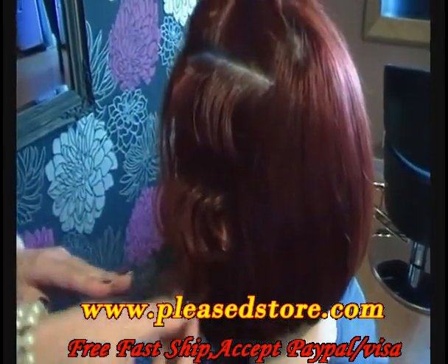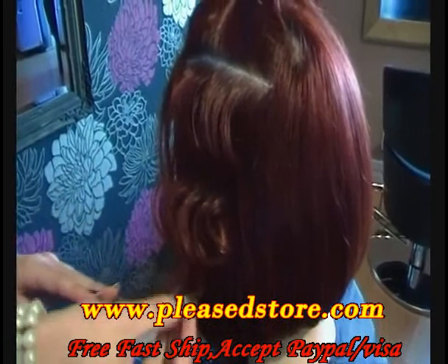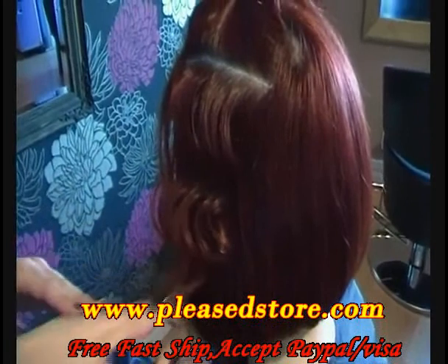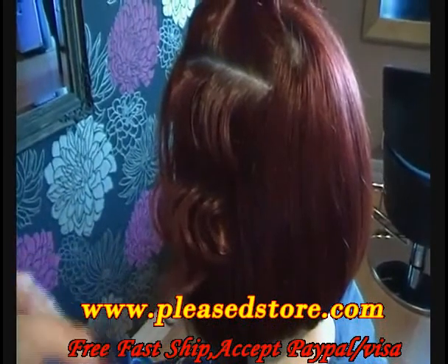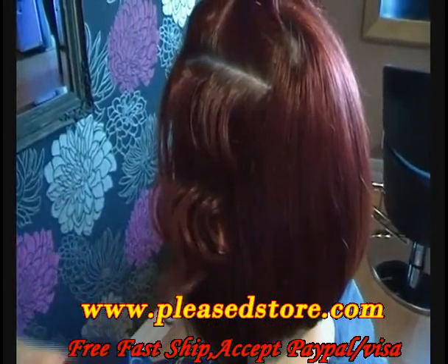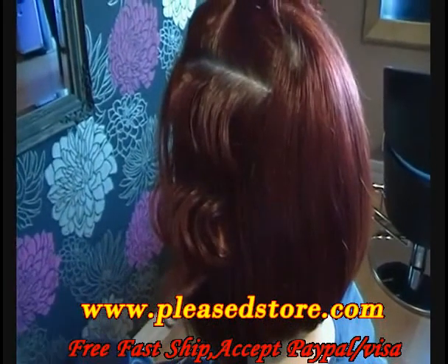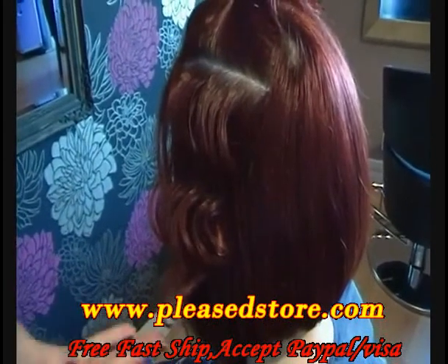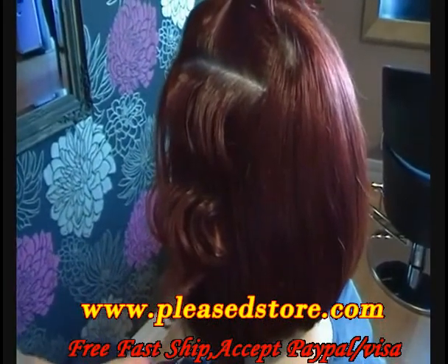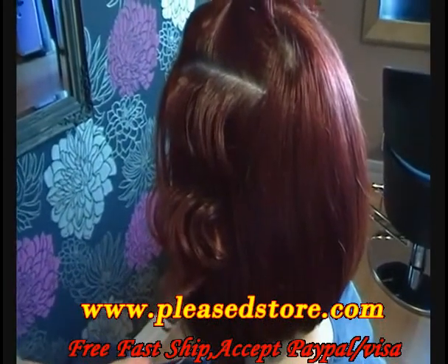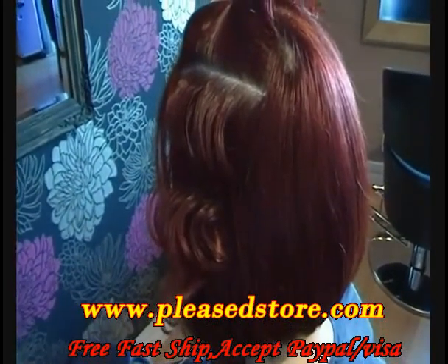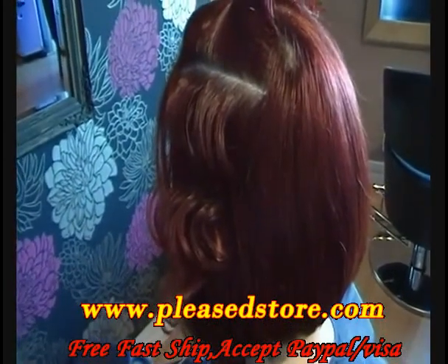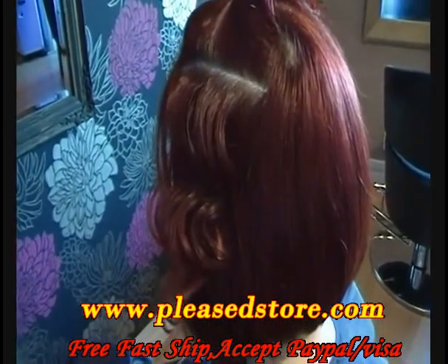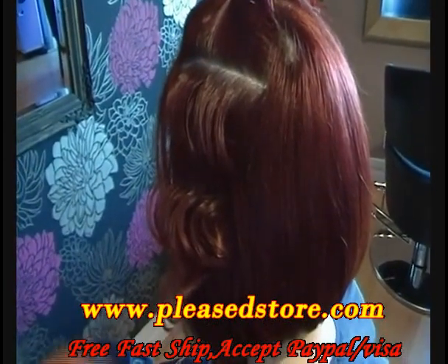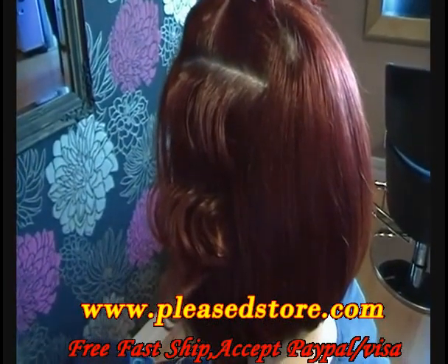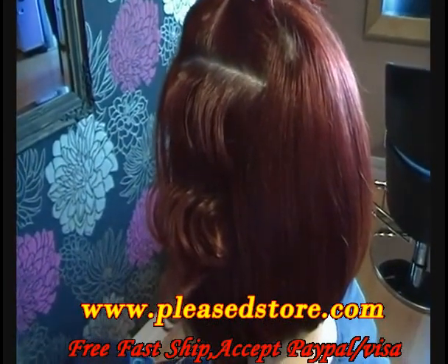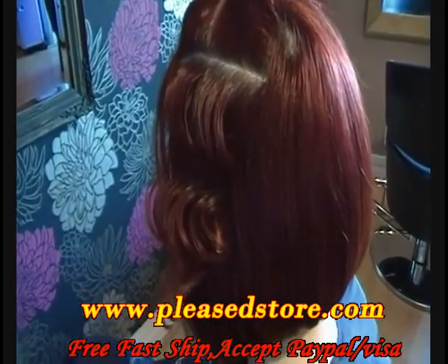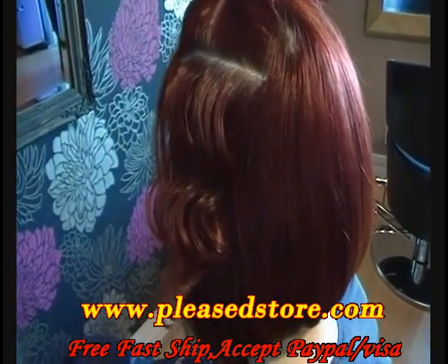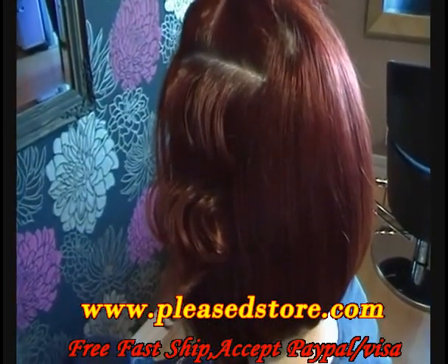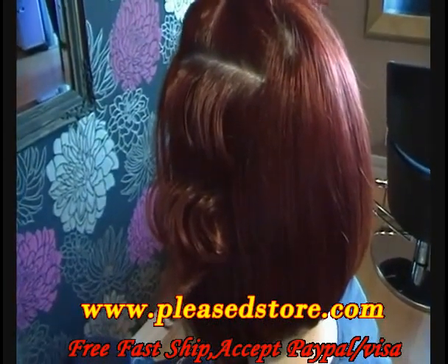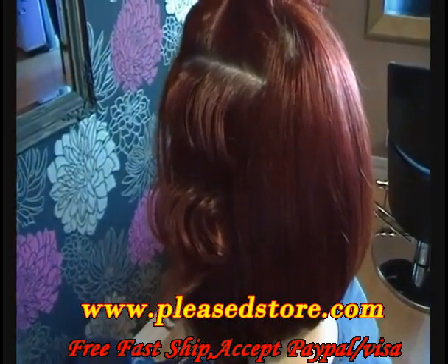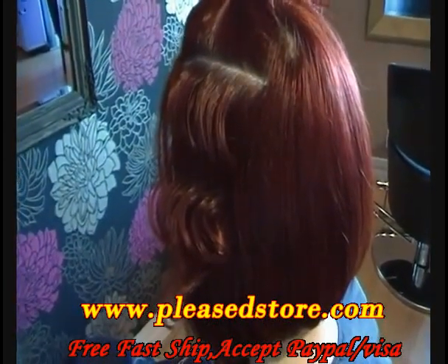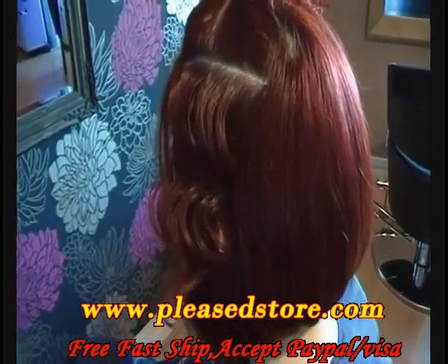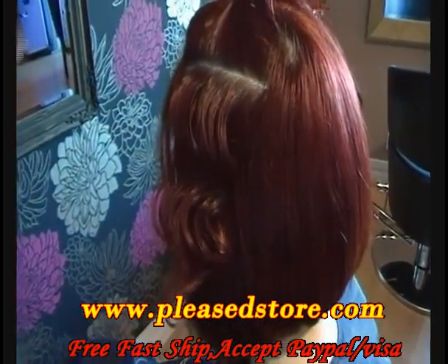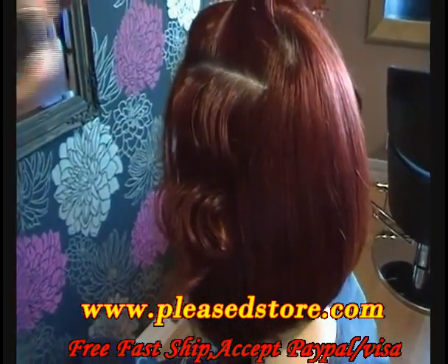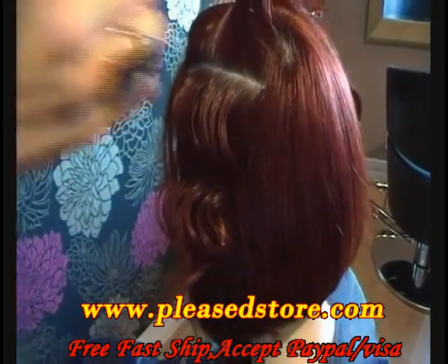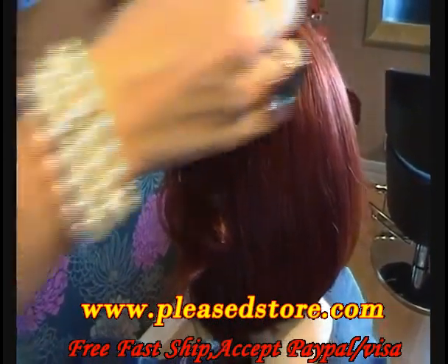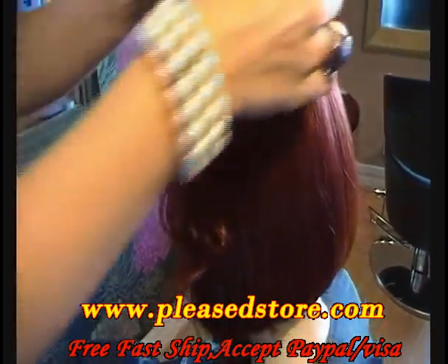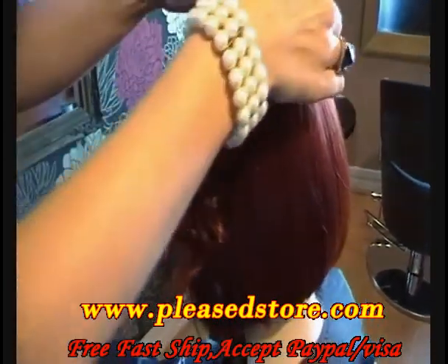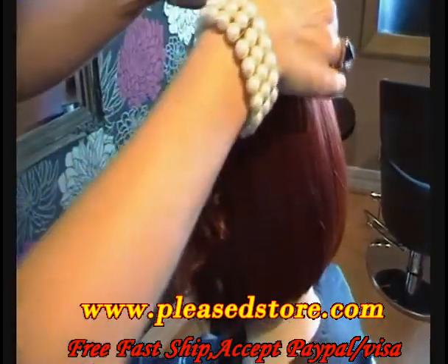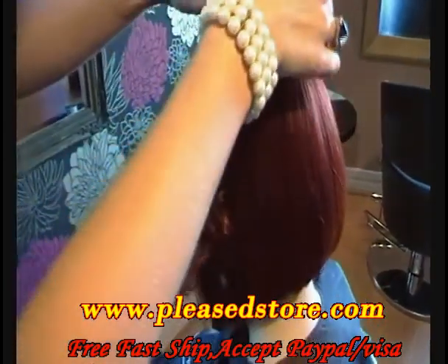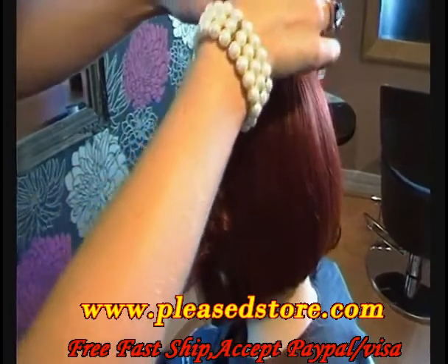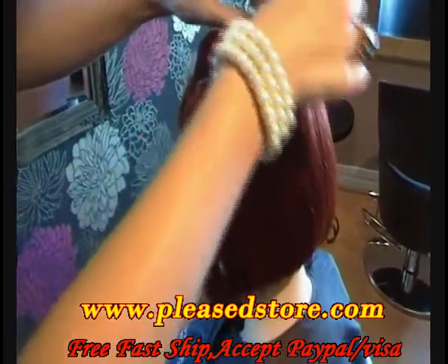This looks really nice on bobs — it's a nice alternative to curls. I'm going to show you another section.